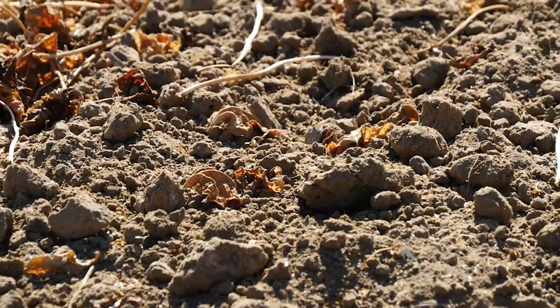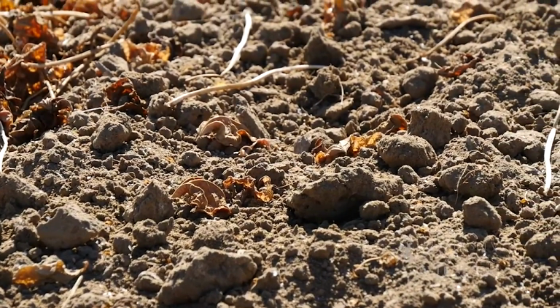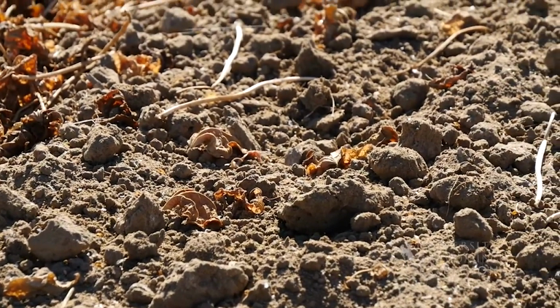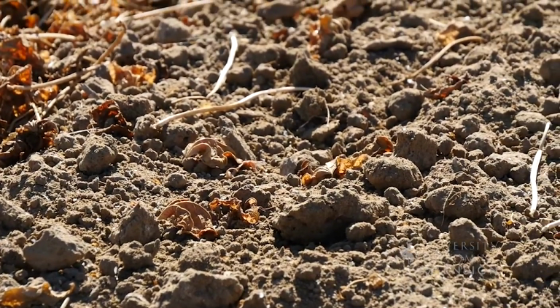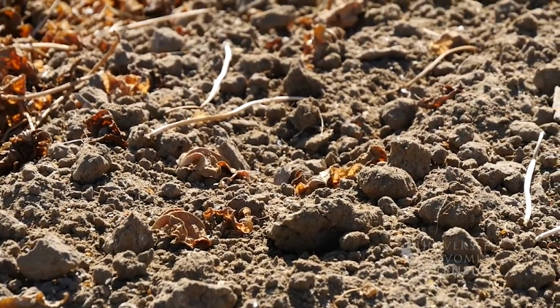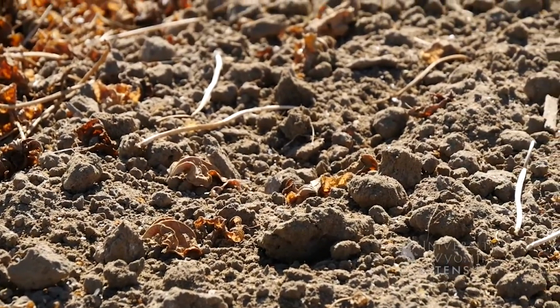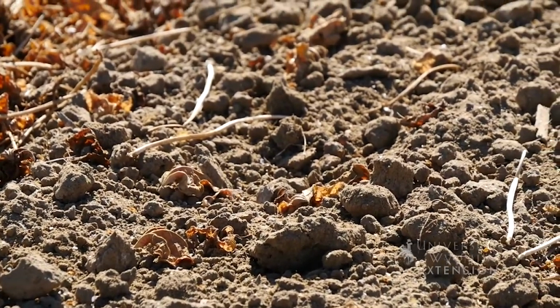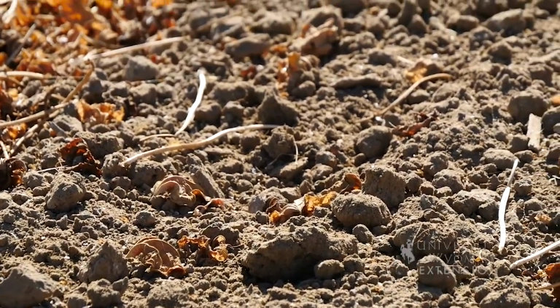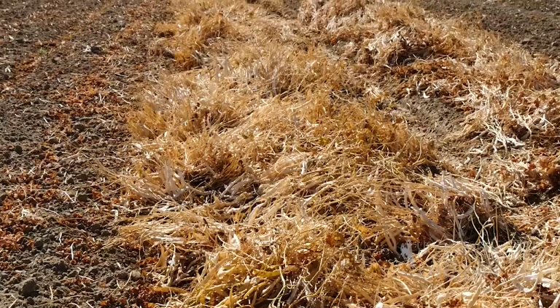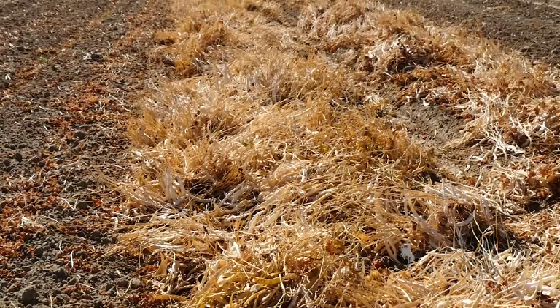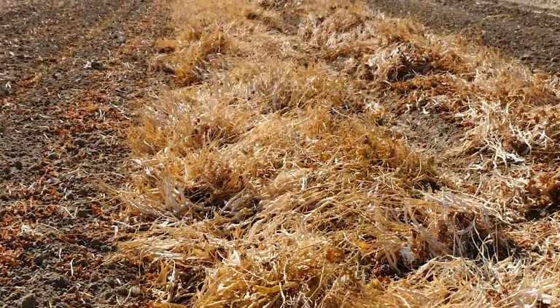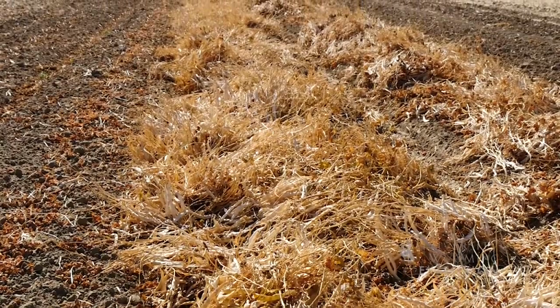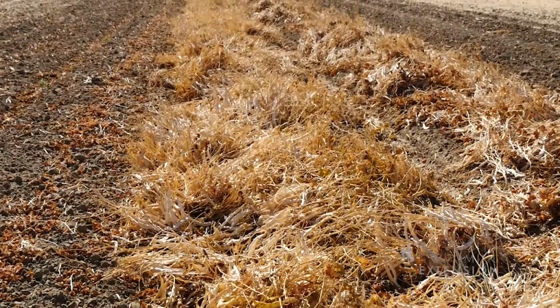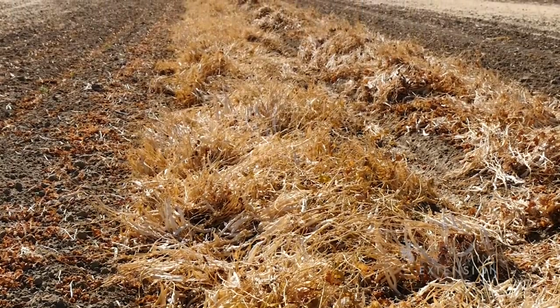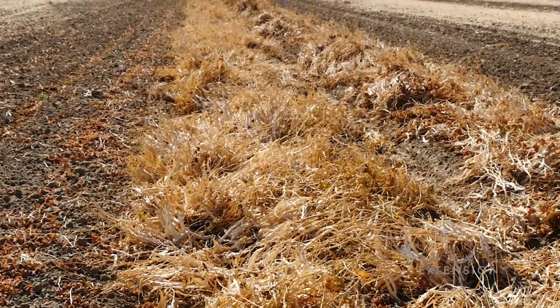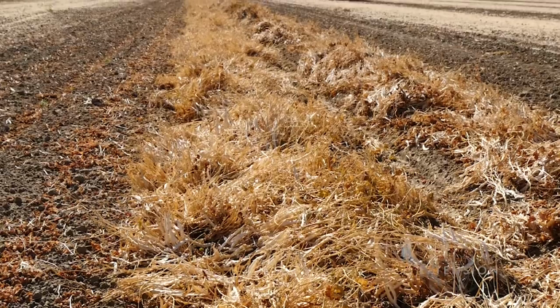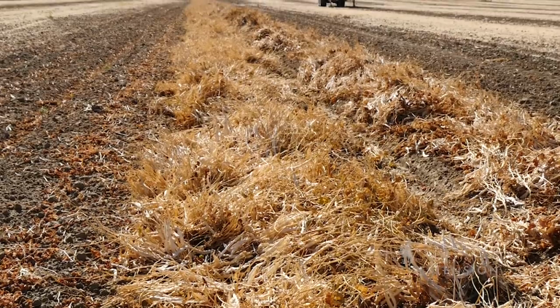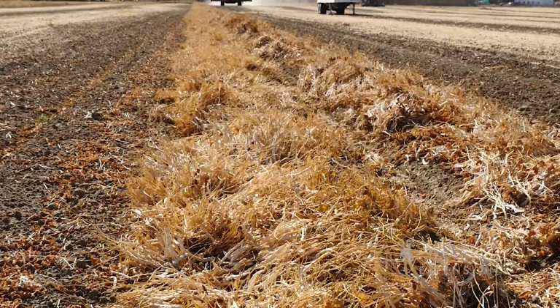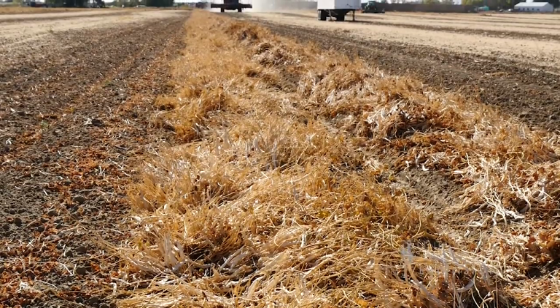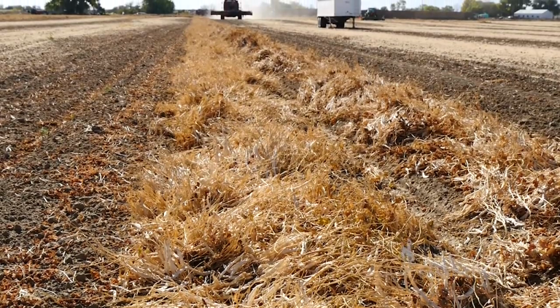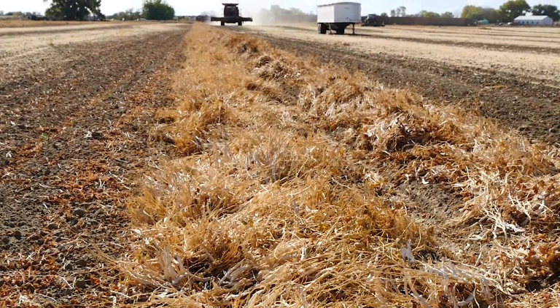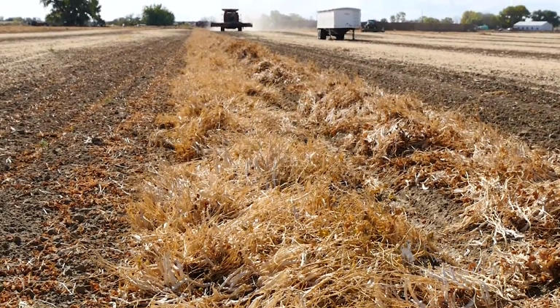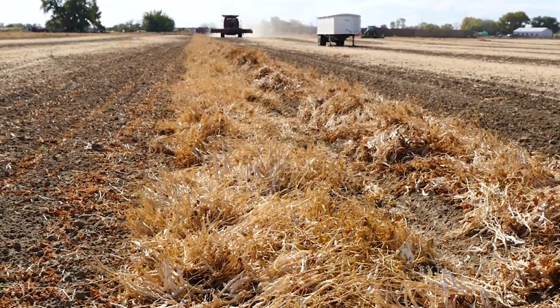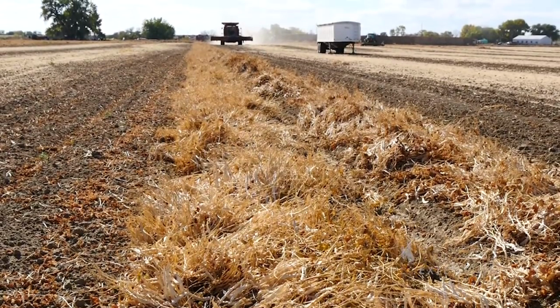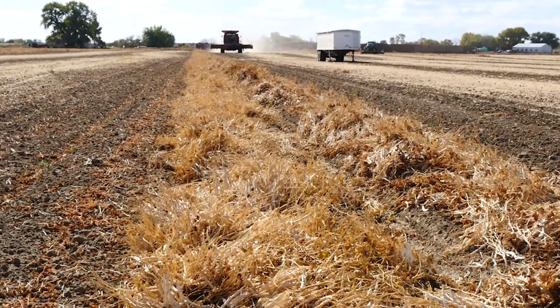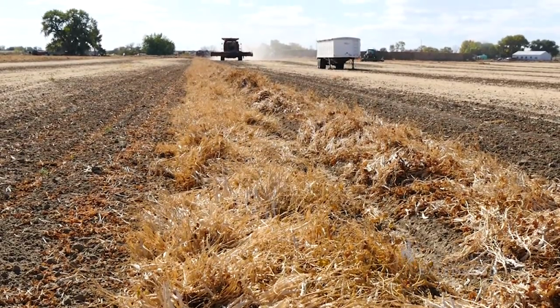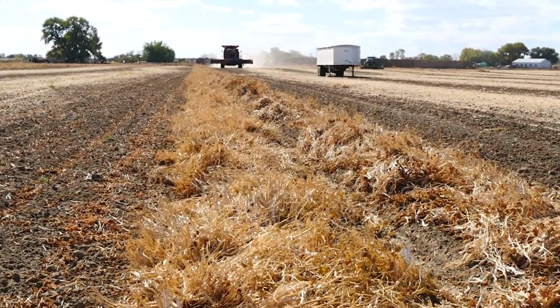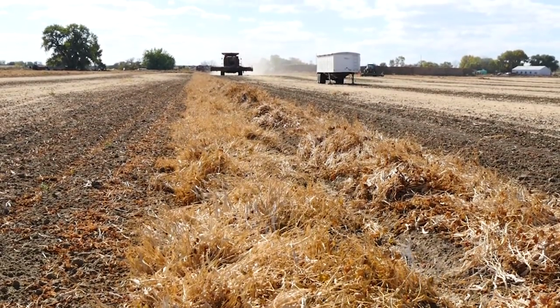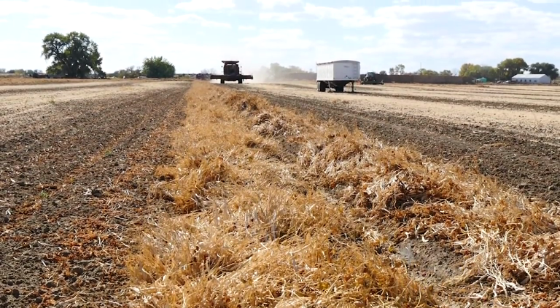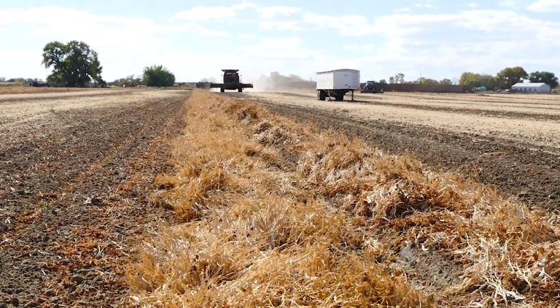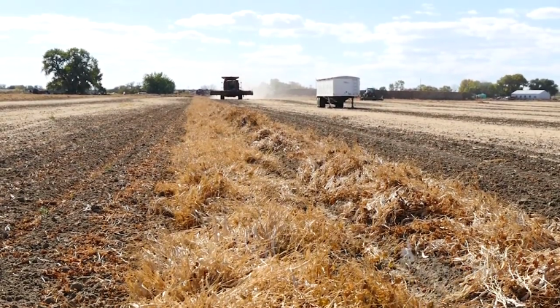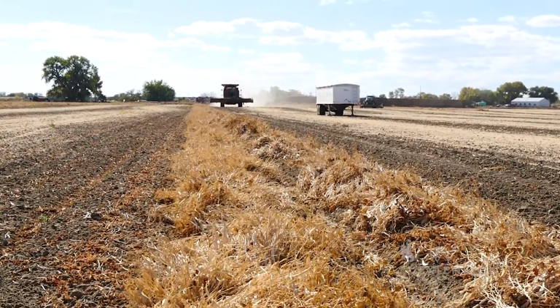Last year was a great year for cover crops. It was really warm, they got the barley off early, and it worked out pretty well.